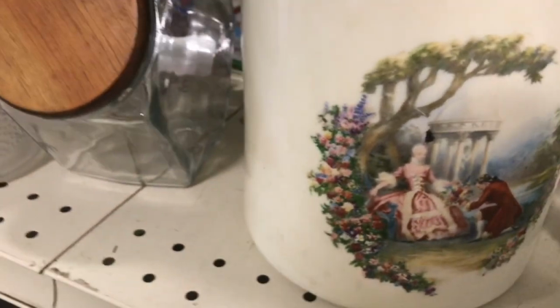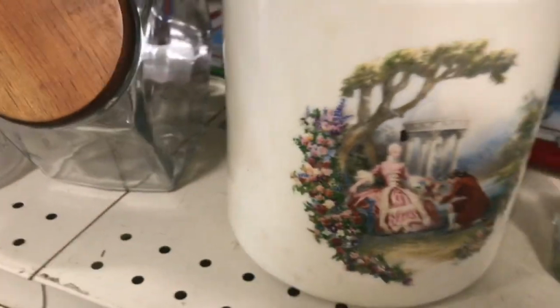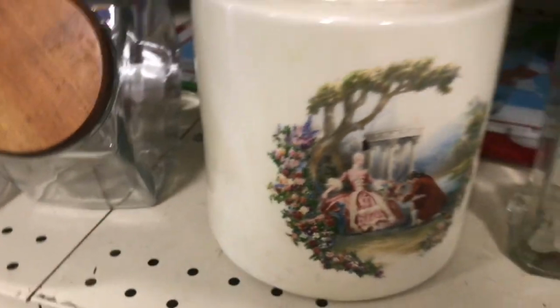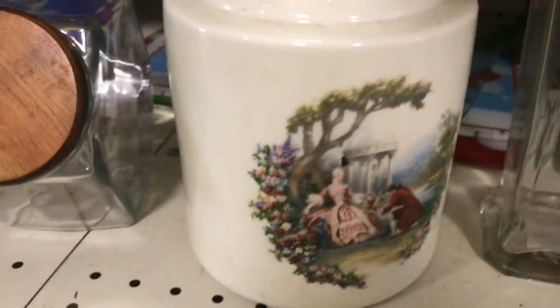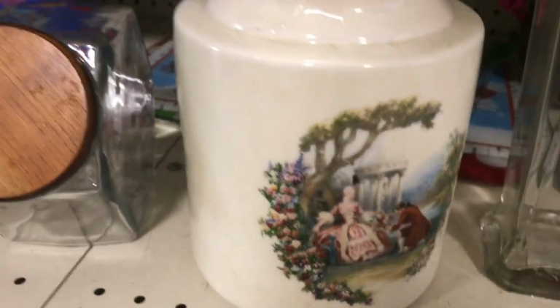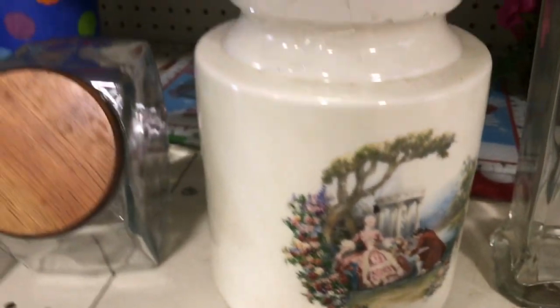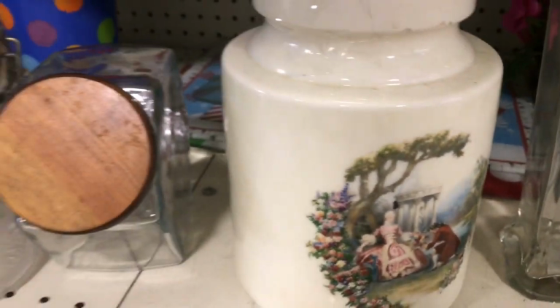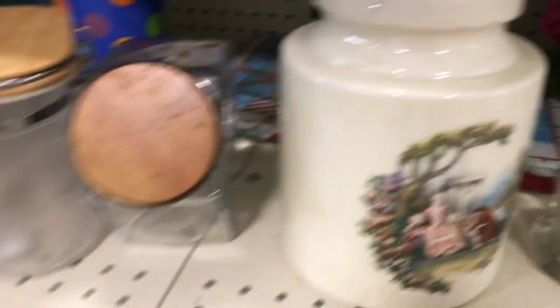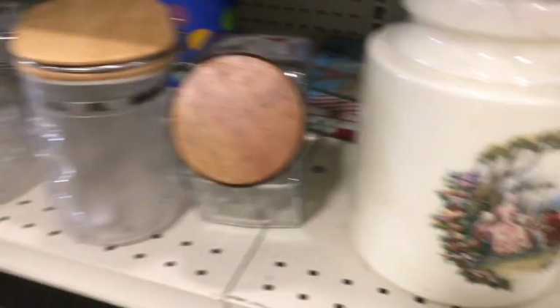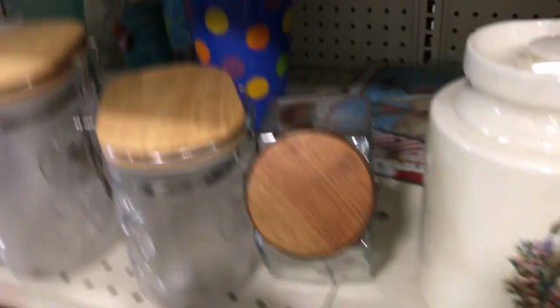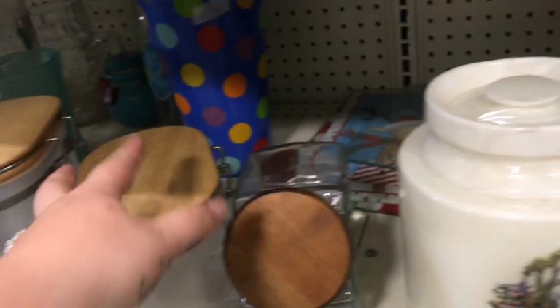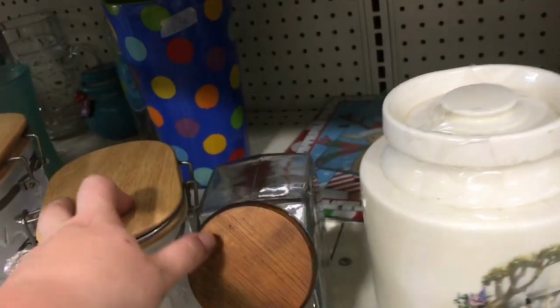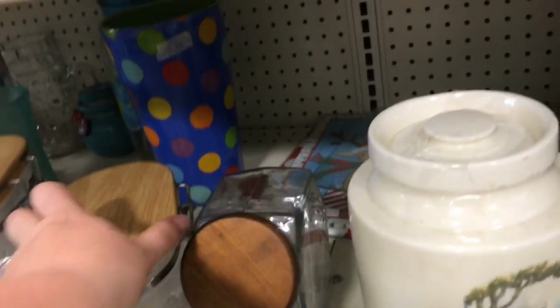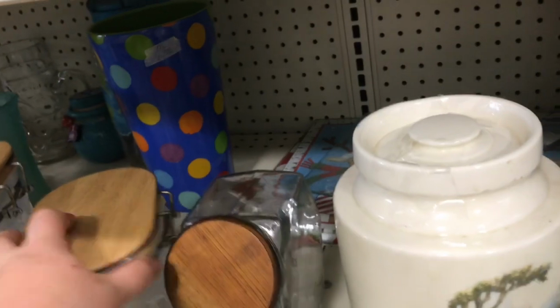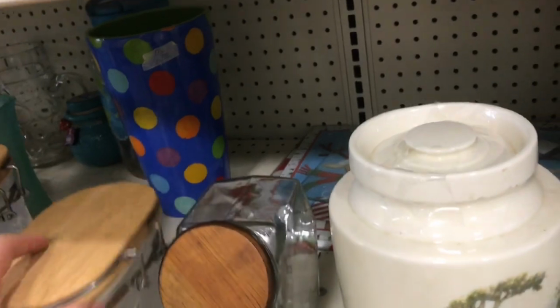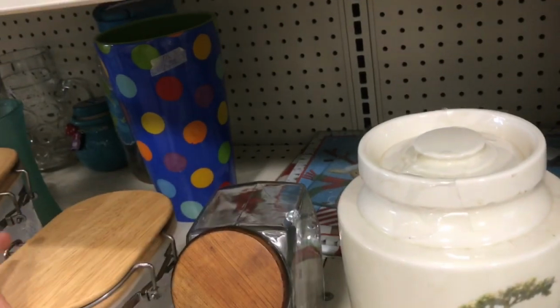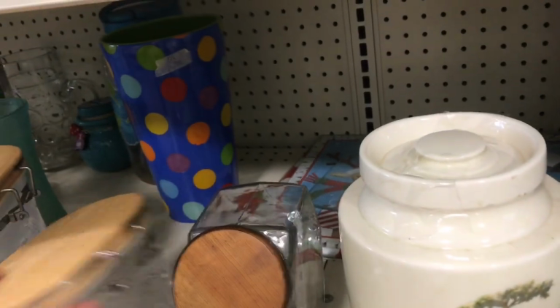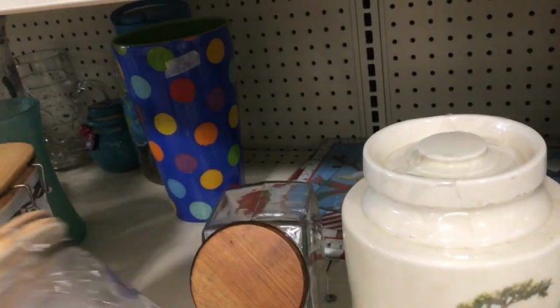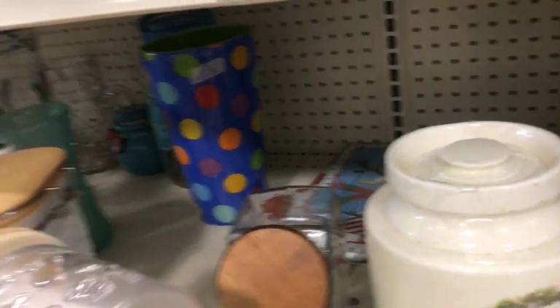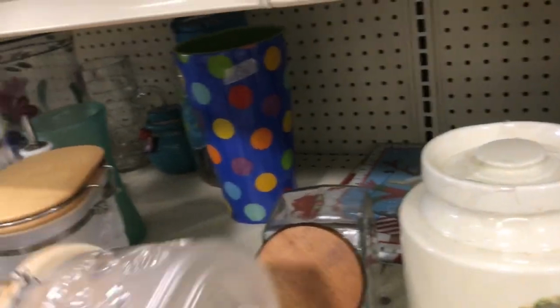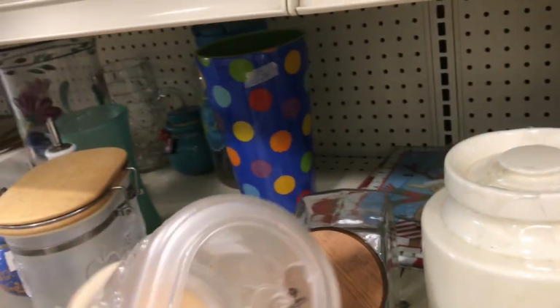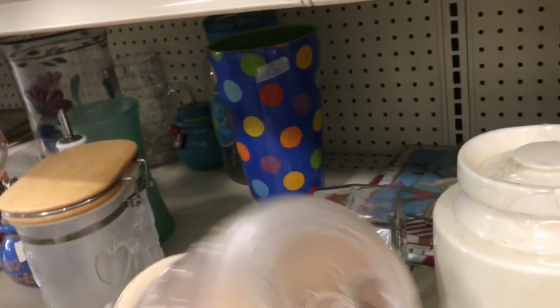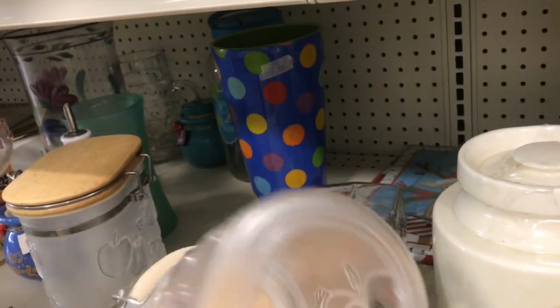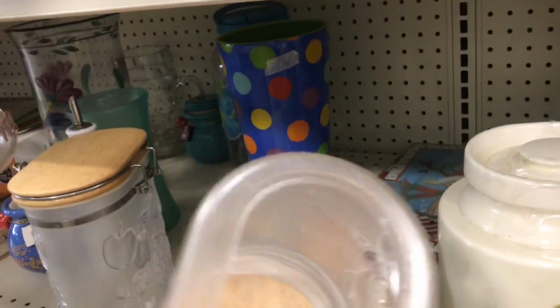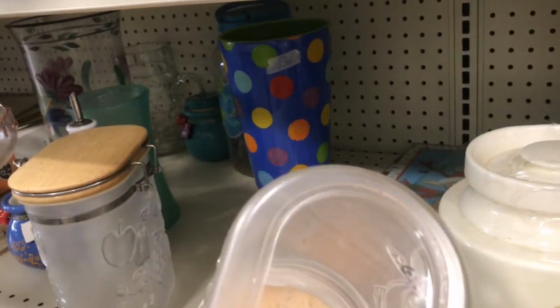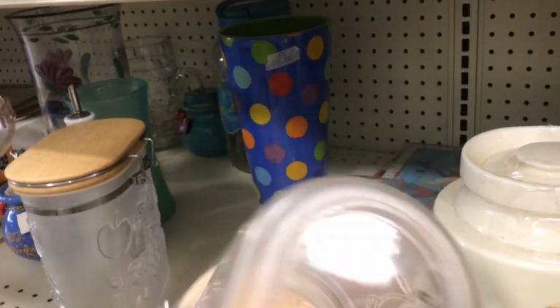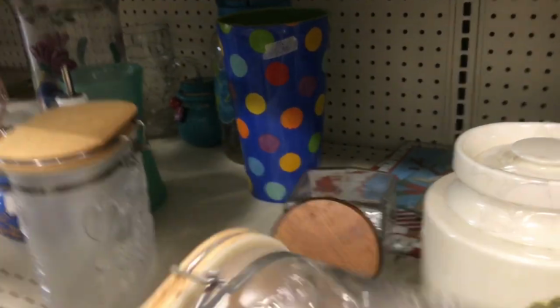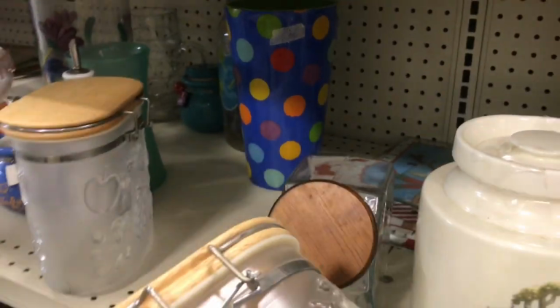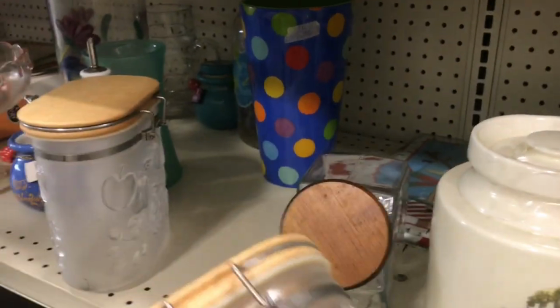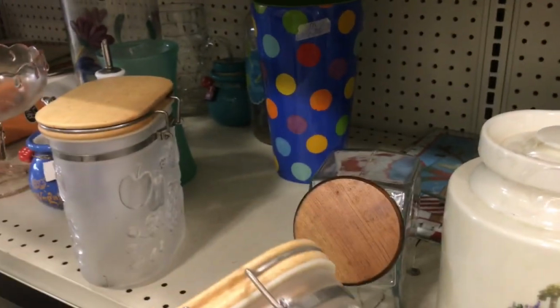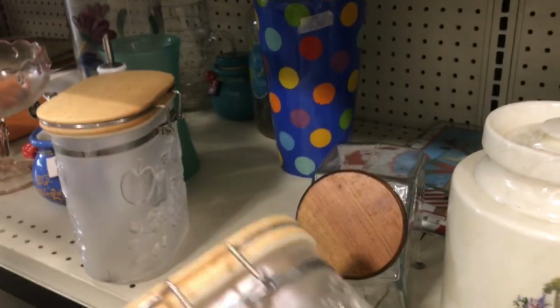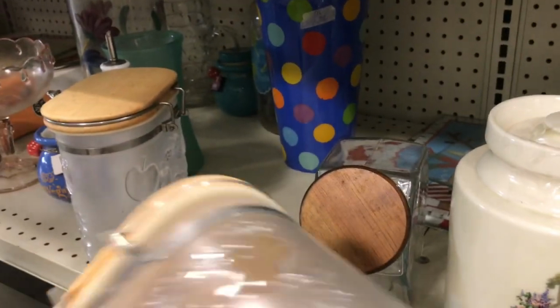This jar or canister wasn't marked on the bottom, but I did like the Victorian style imagery on the front.